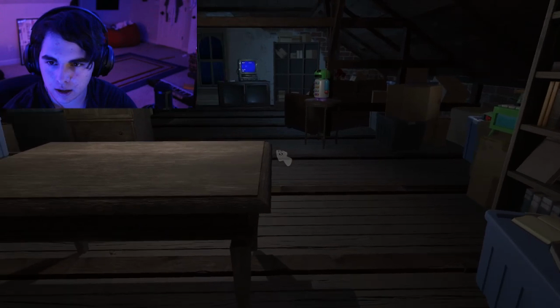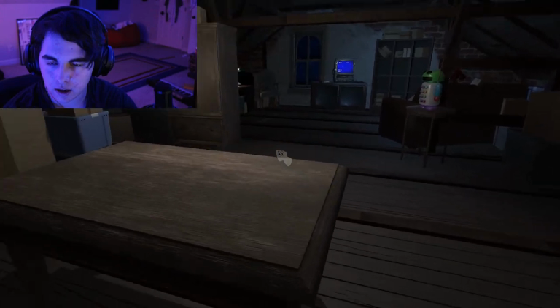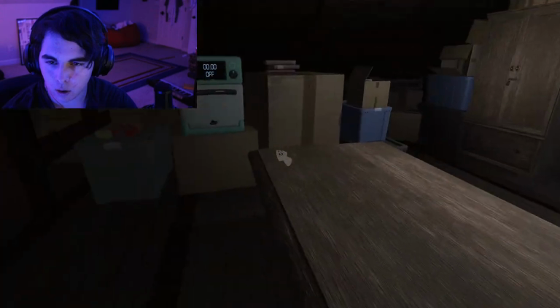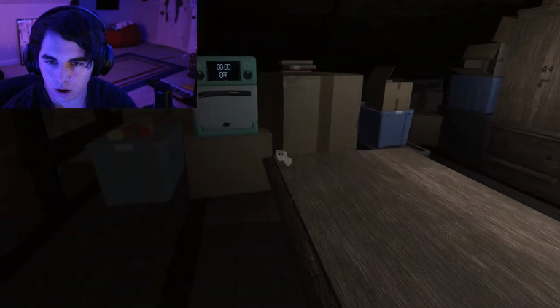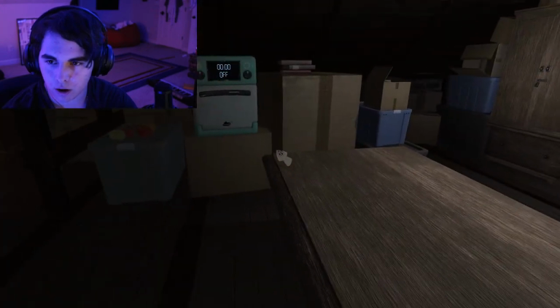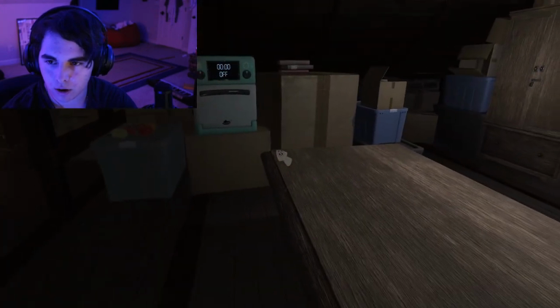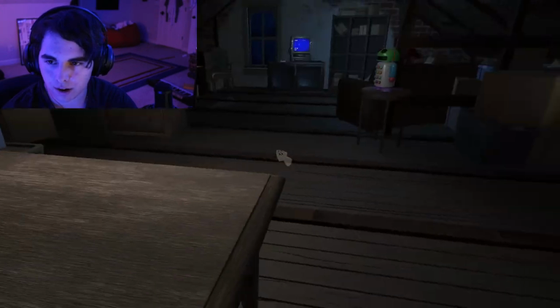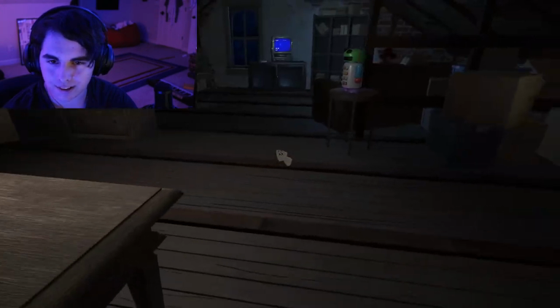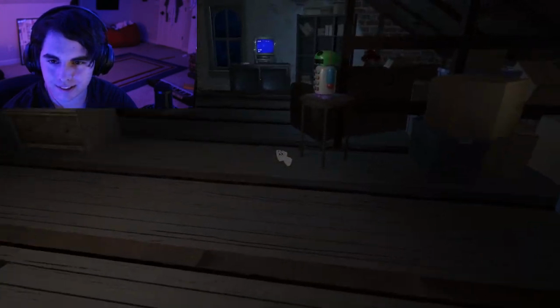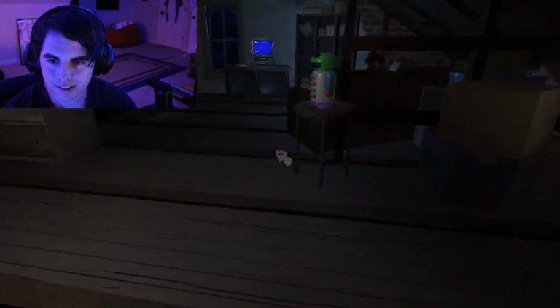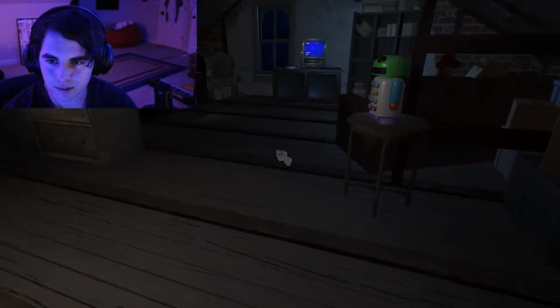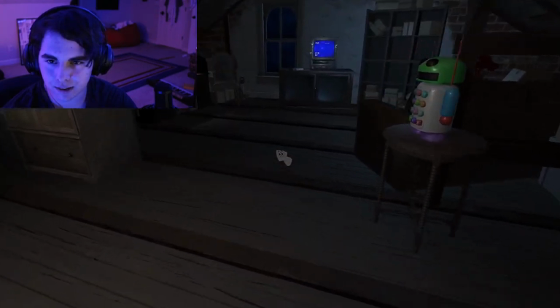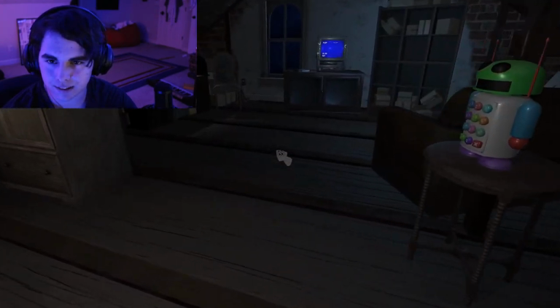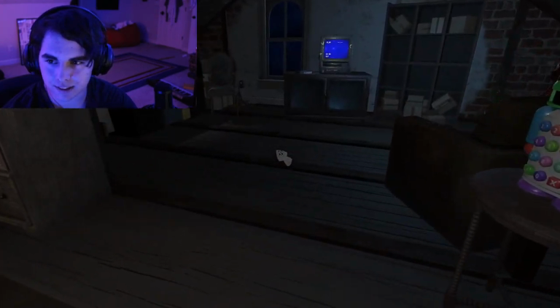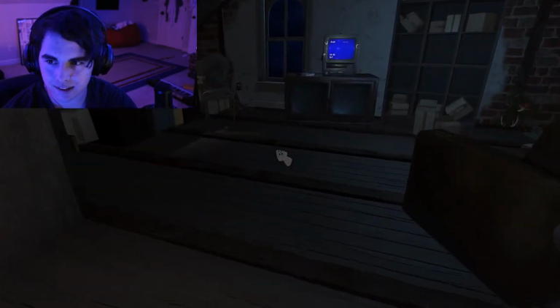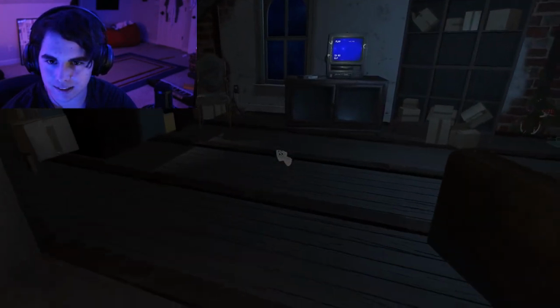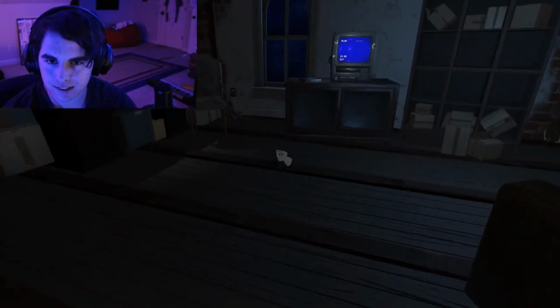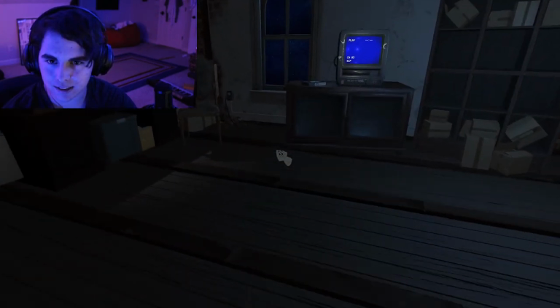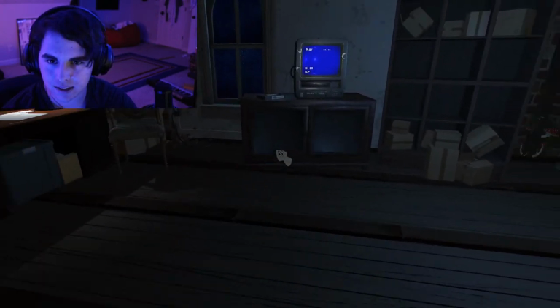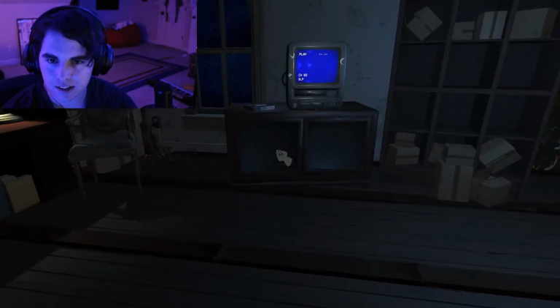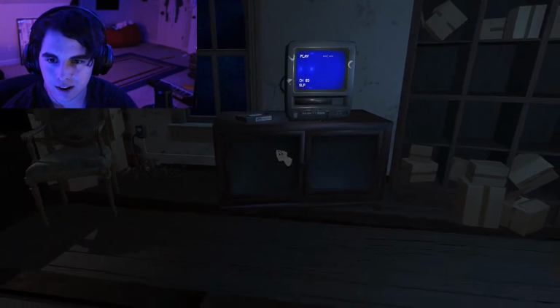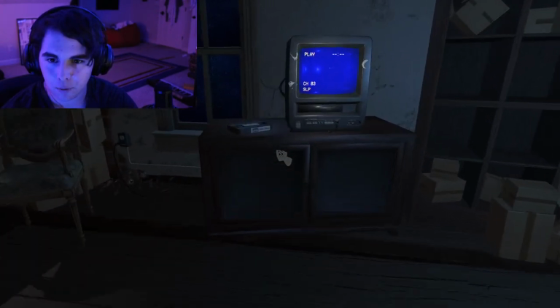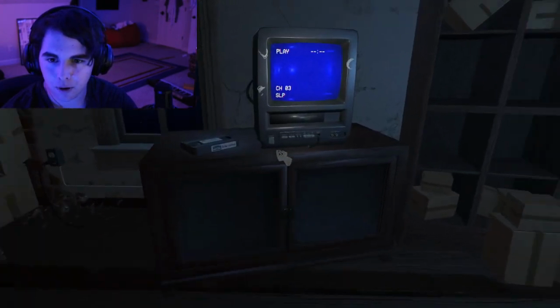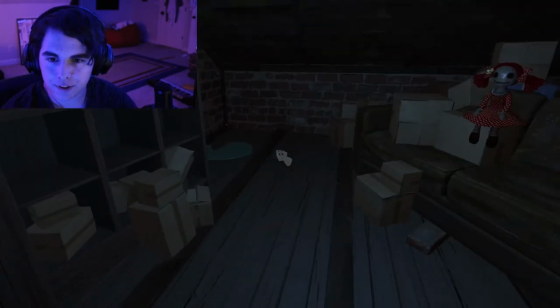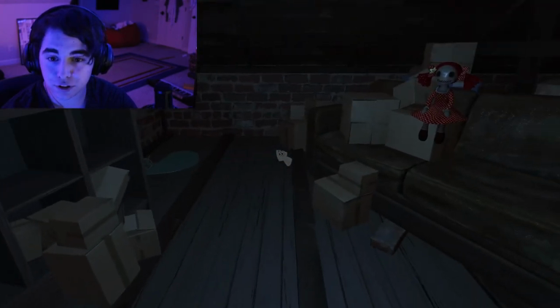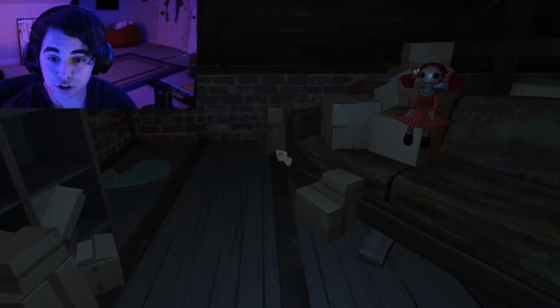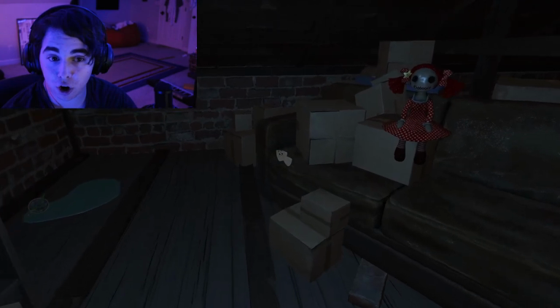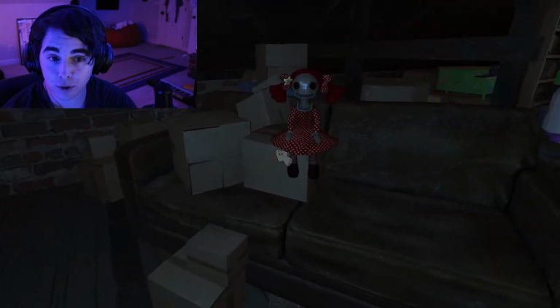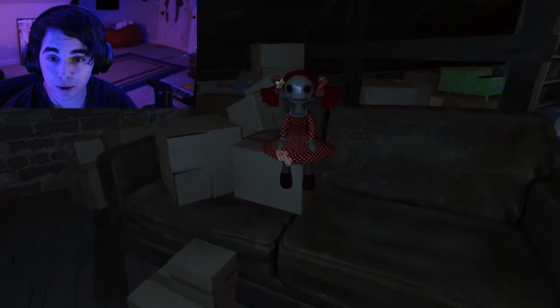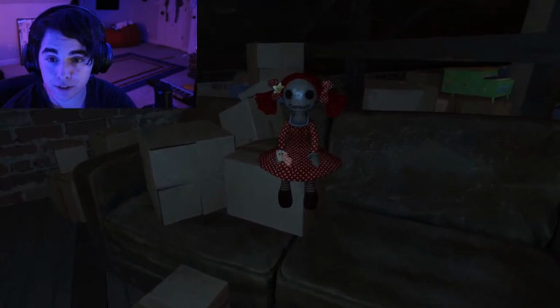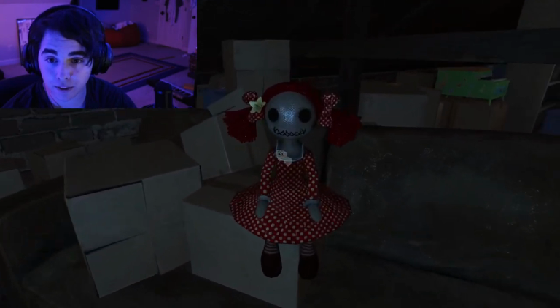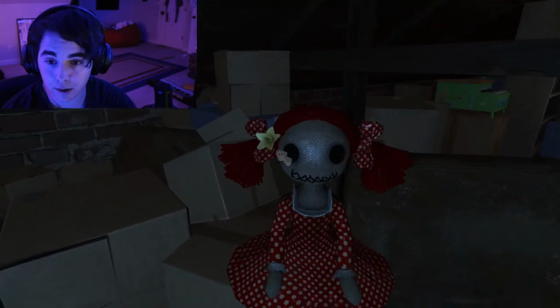Whoa, I like this. I like this a lot. Whoa, this looks so much better than the demo.